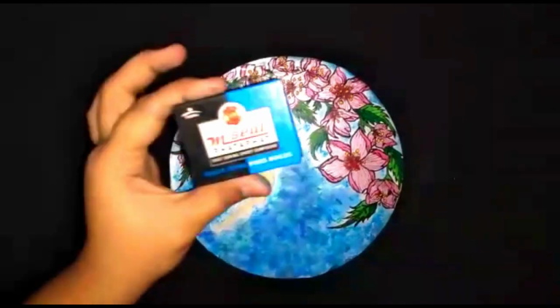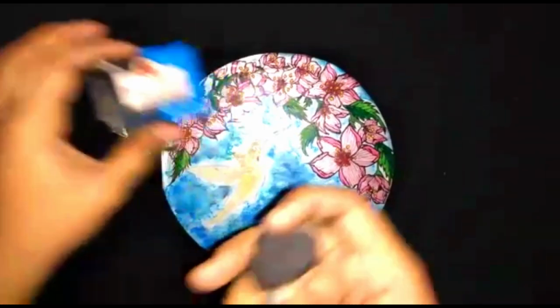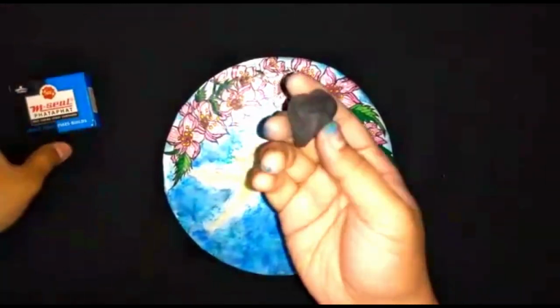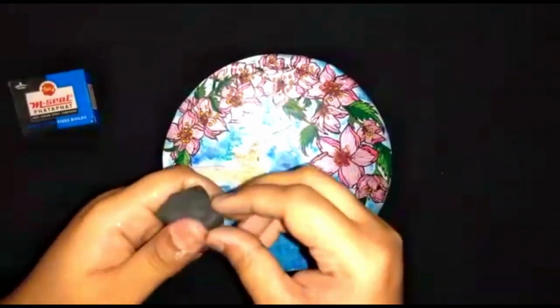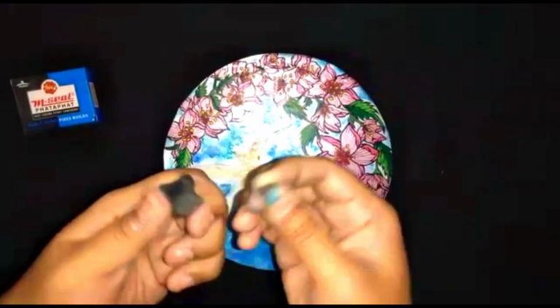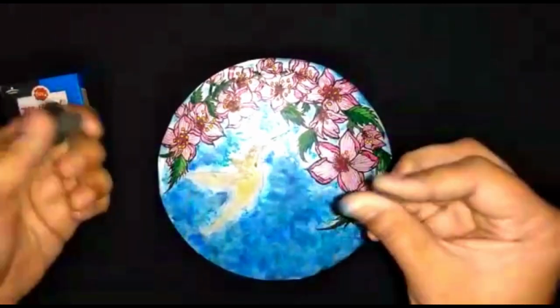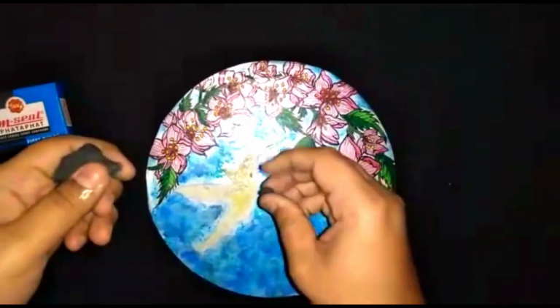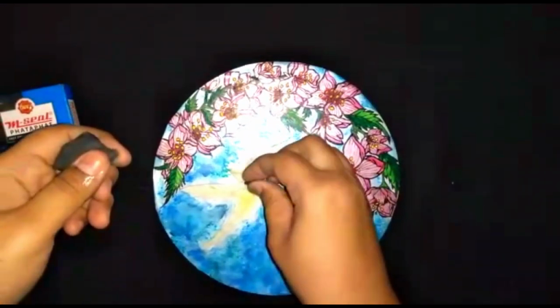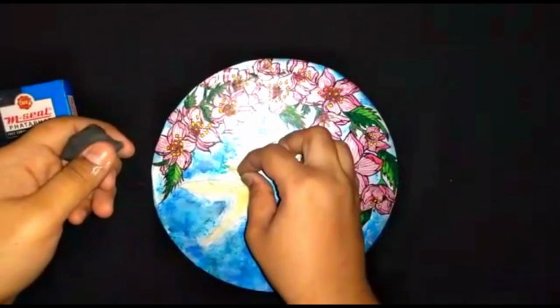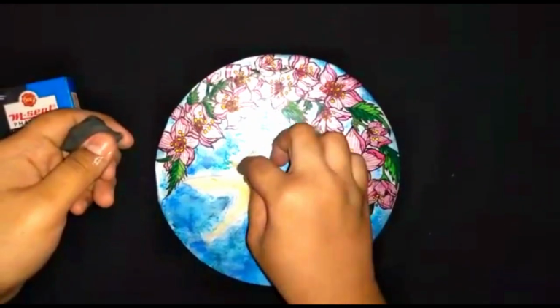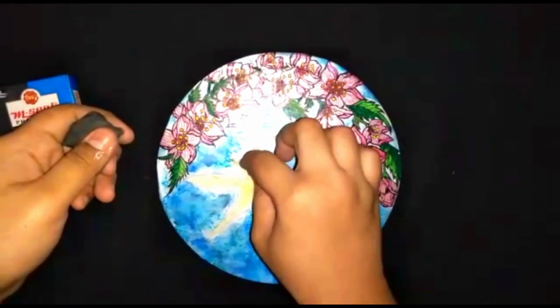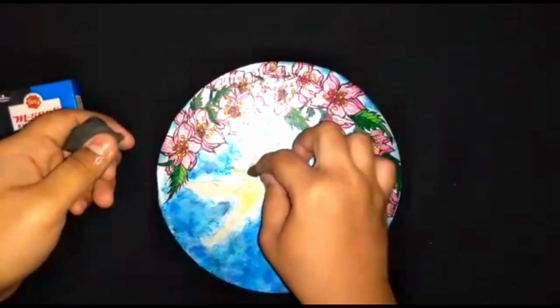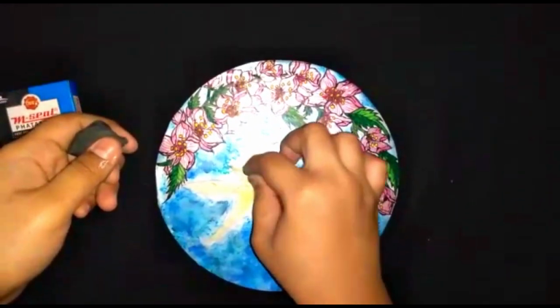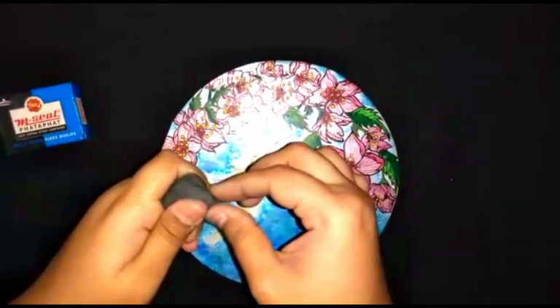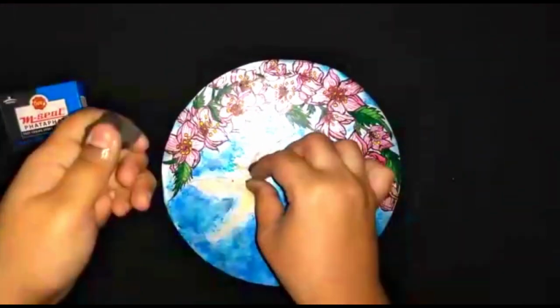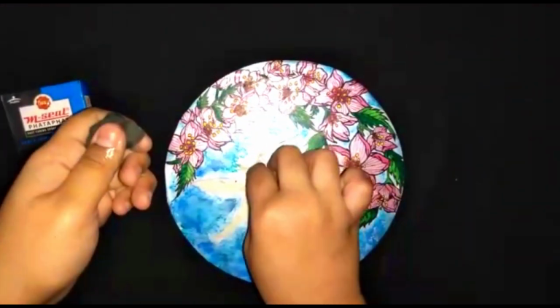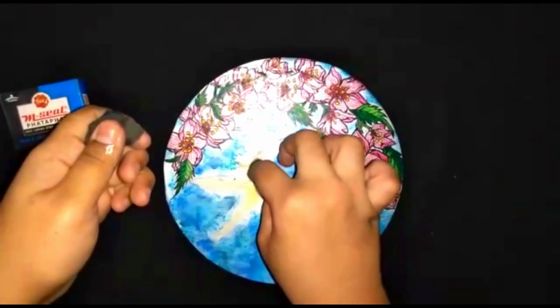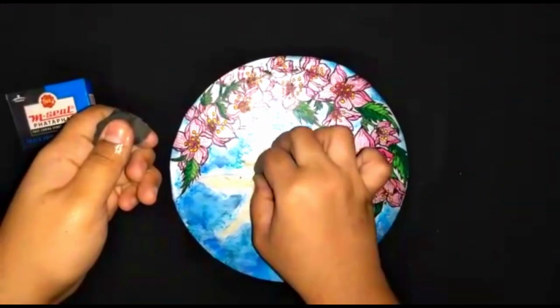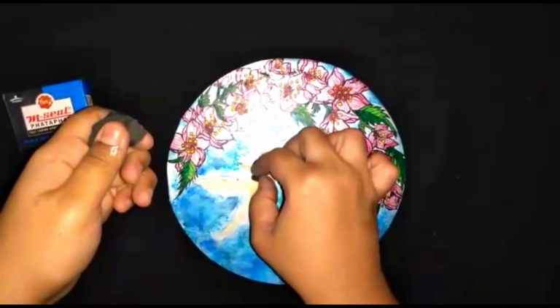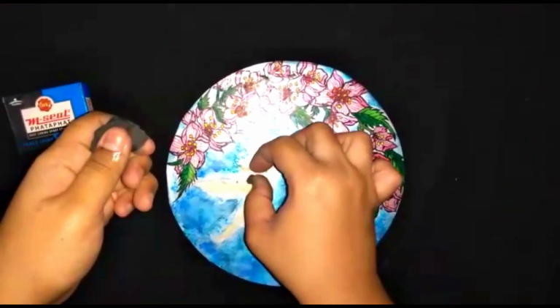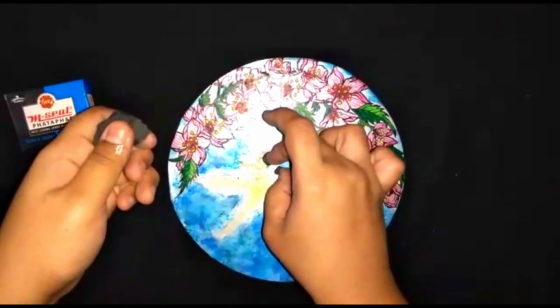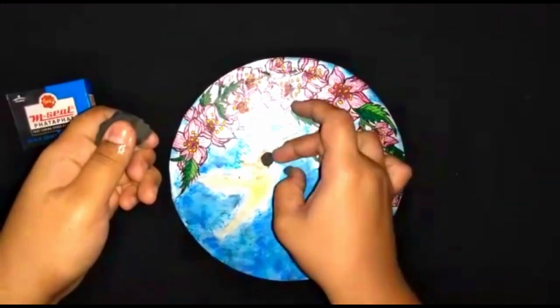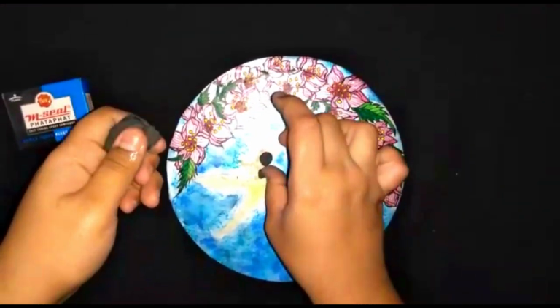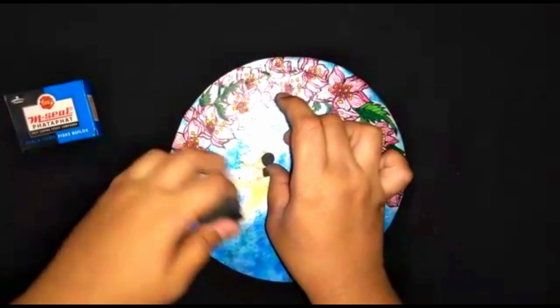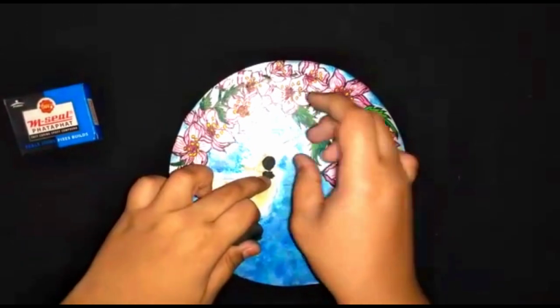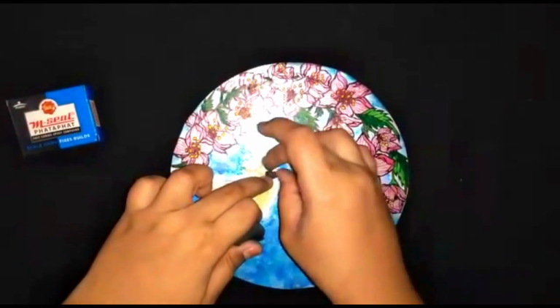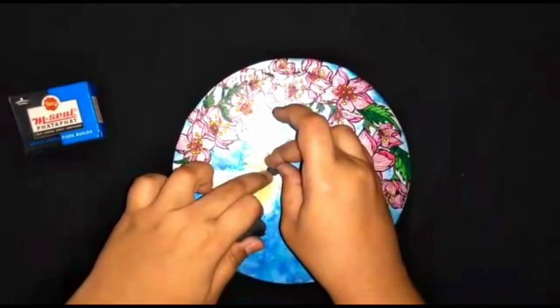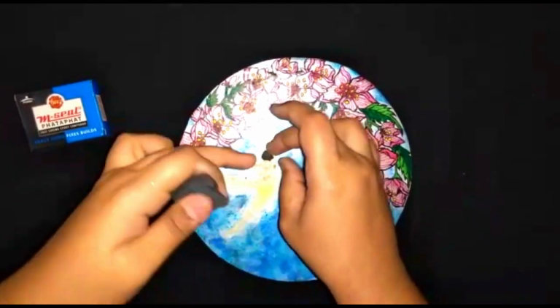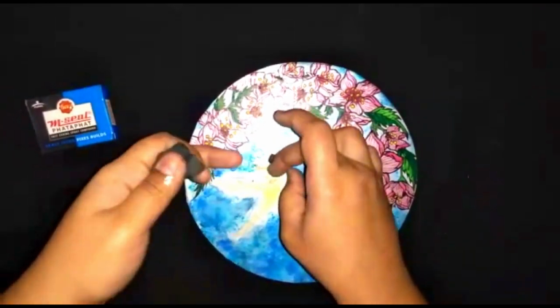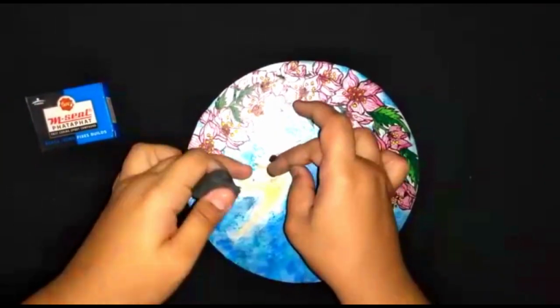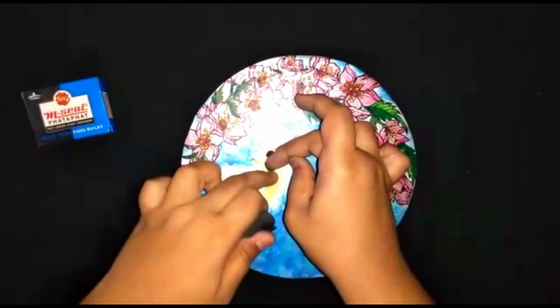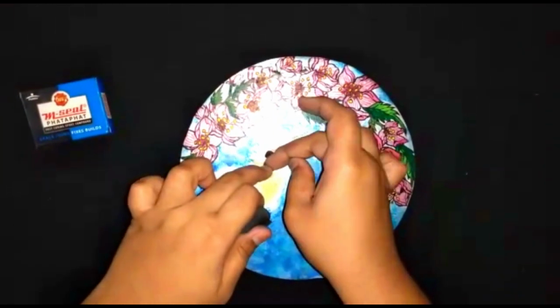Now, in order to give a 3D look to the hummingbird, make the hummingbird using hem seal.